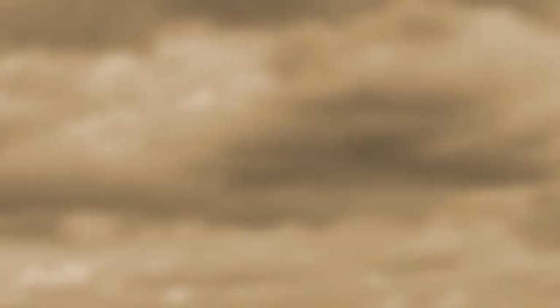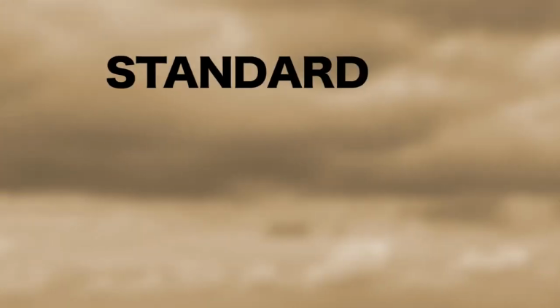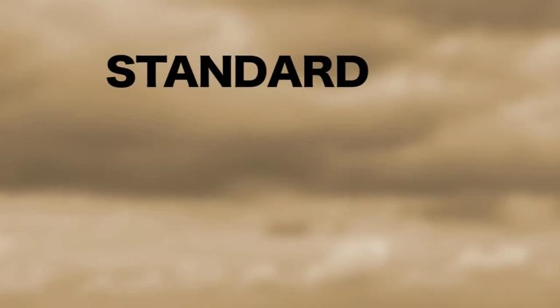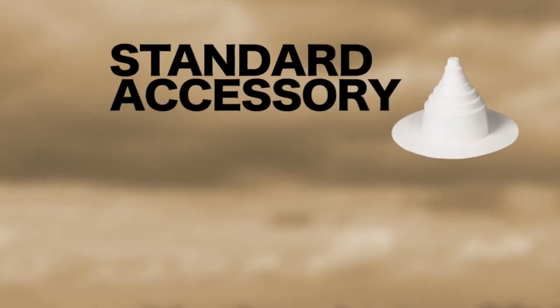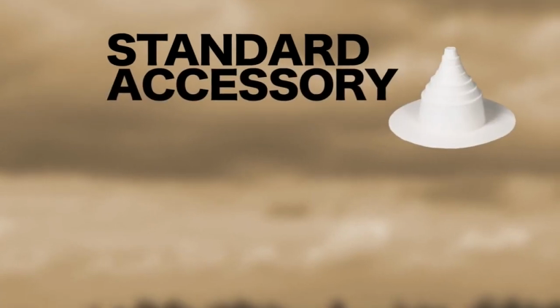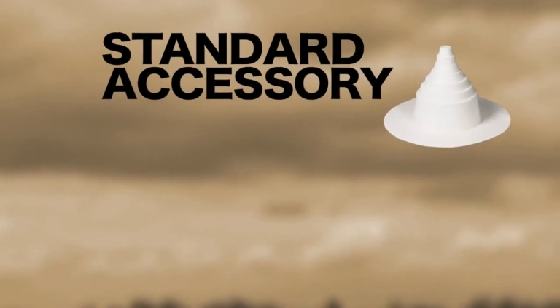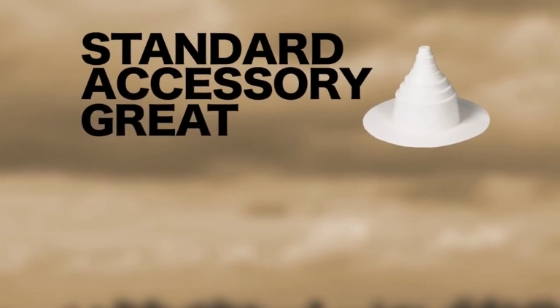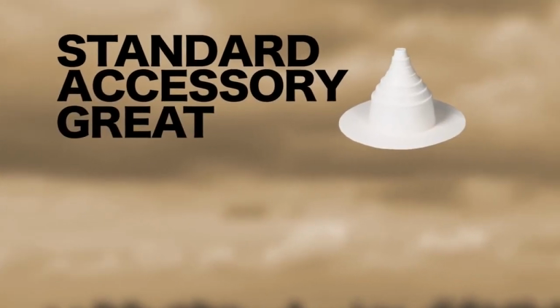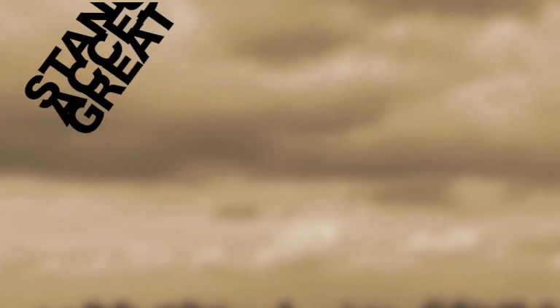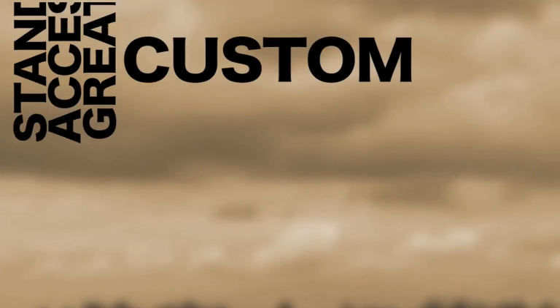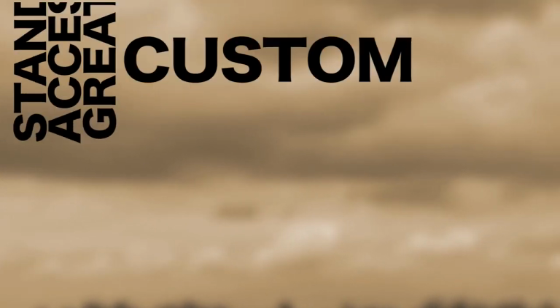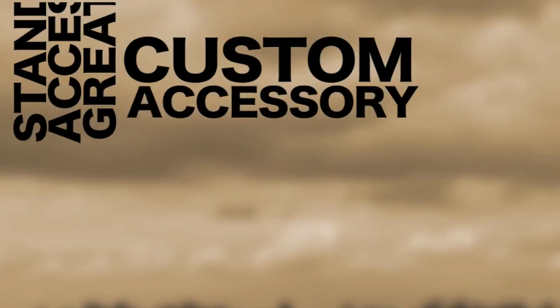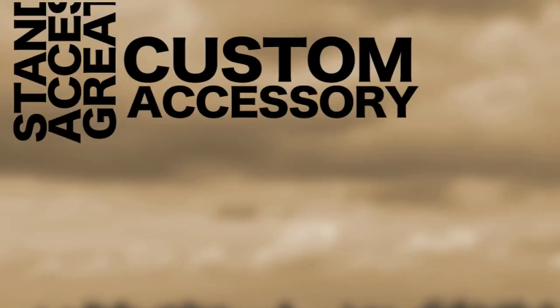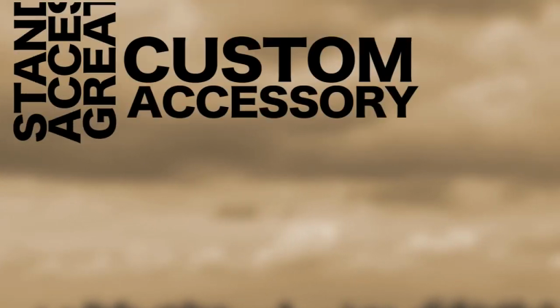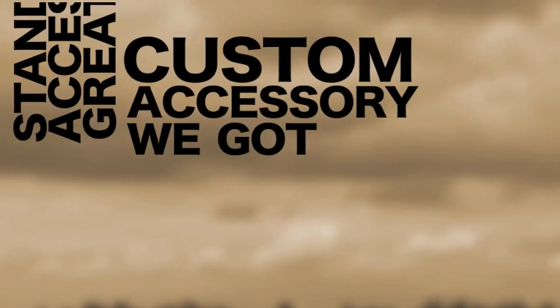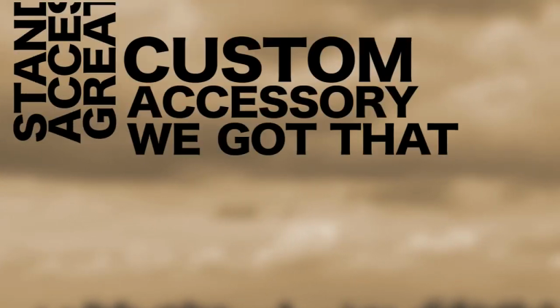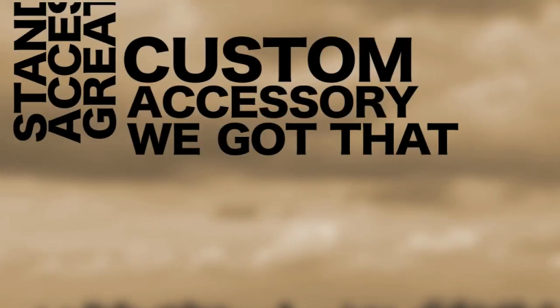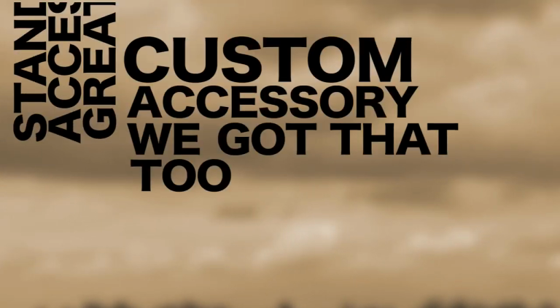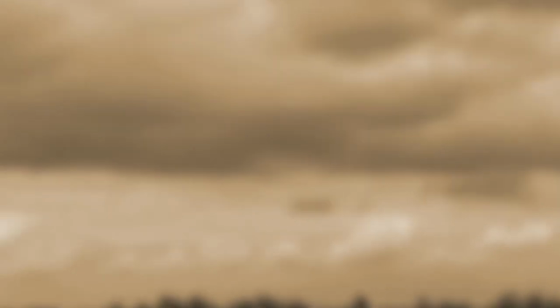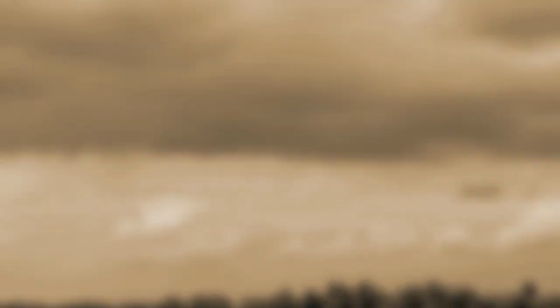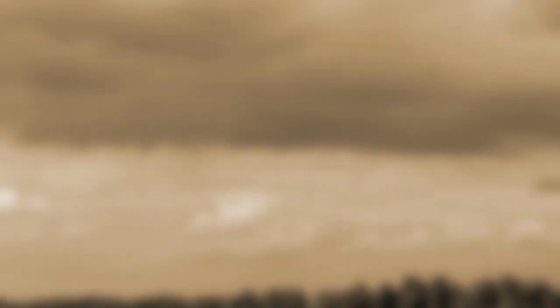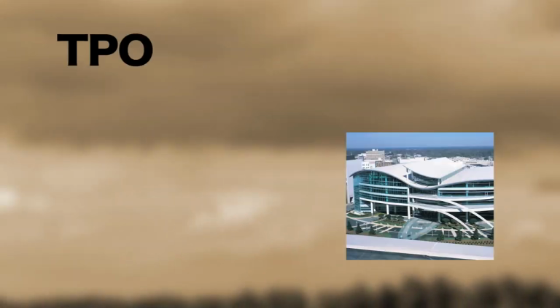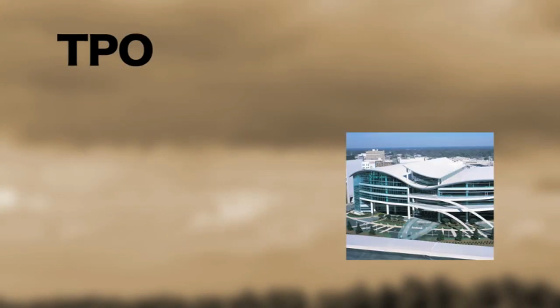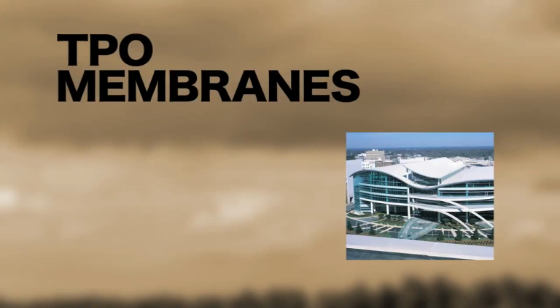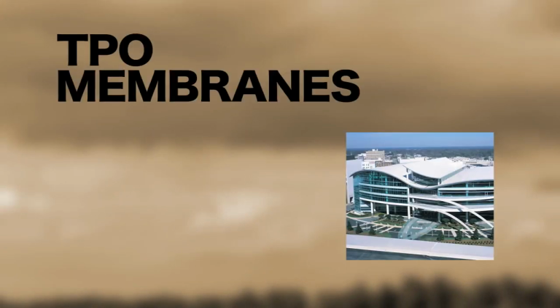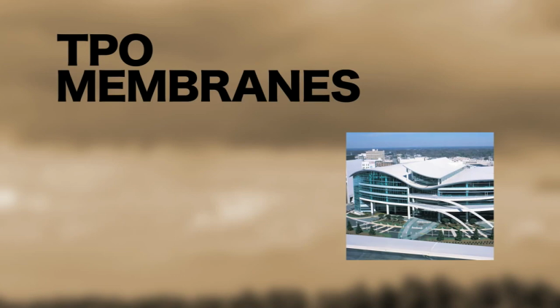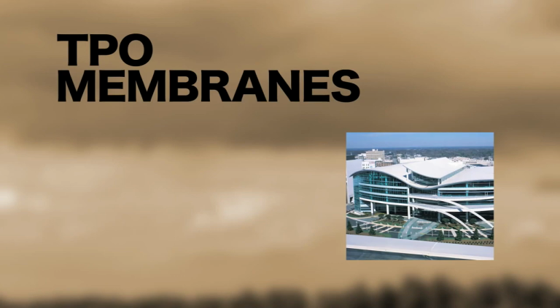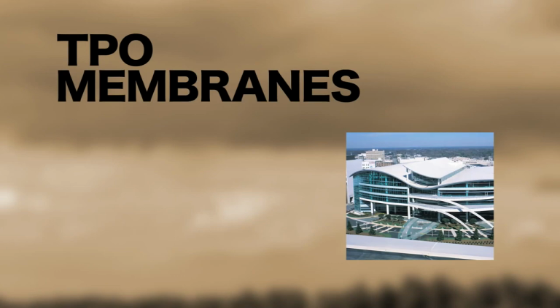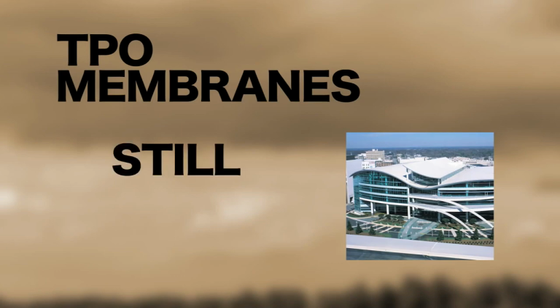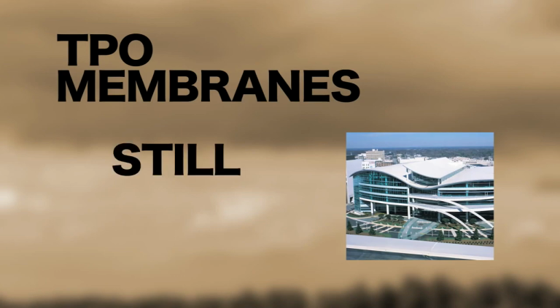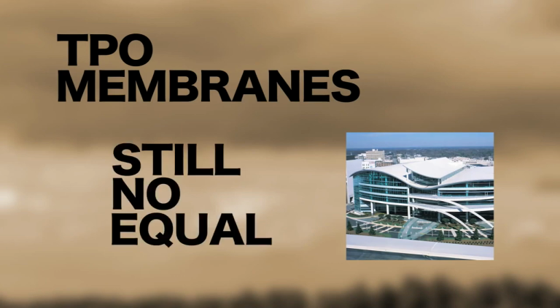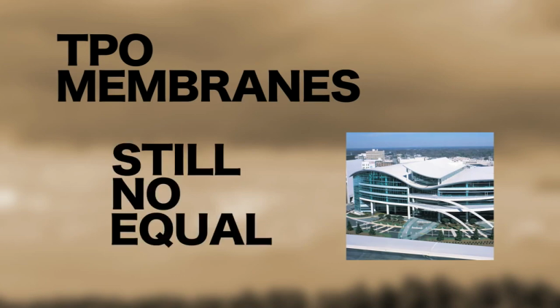Need a standard accessory? Great. Need a custom accessory? We got that too. Carlisle's TPO membranes — there is still no equal.